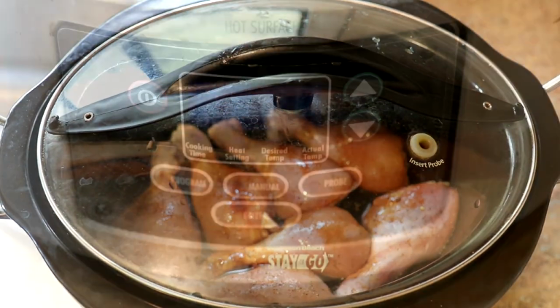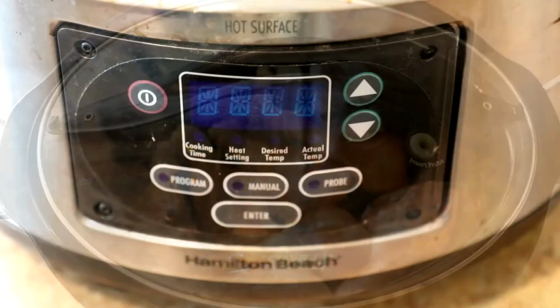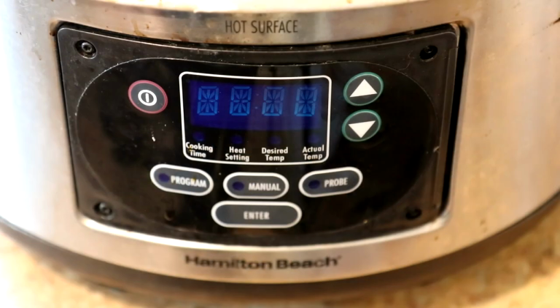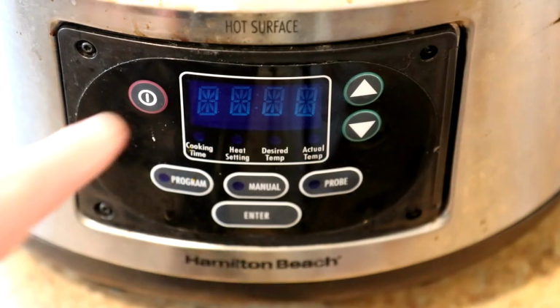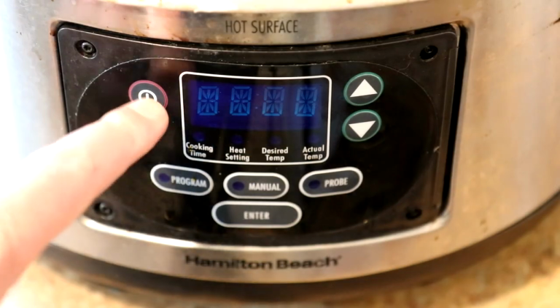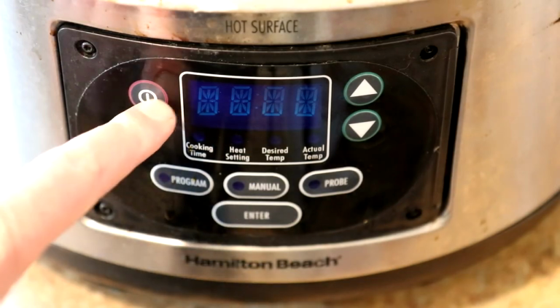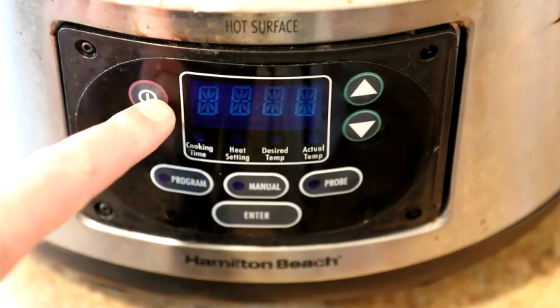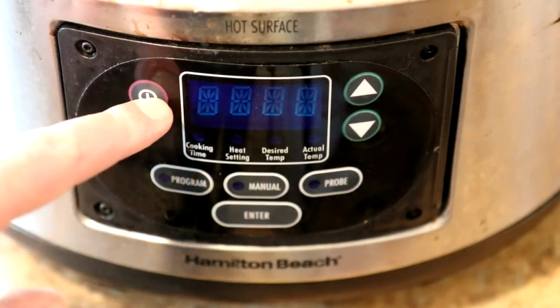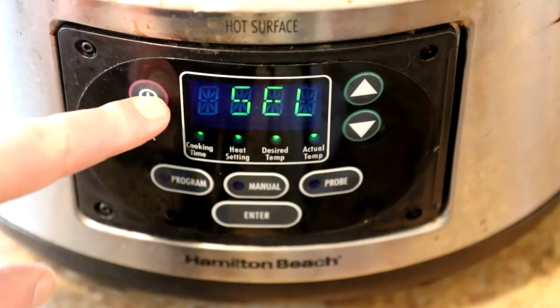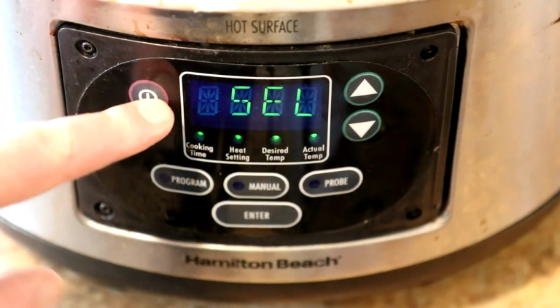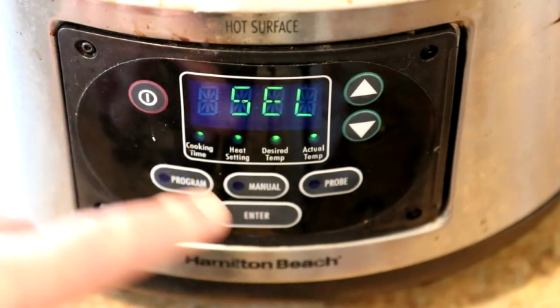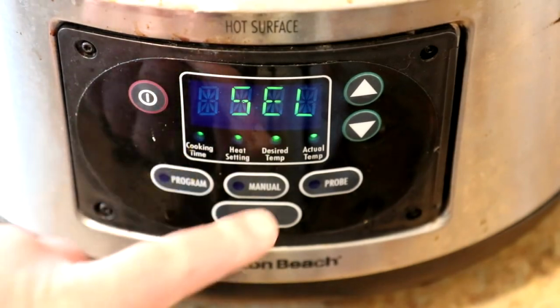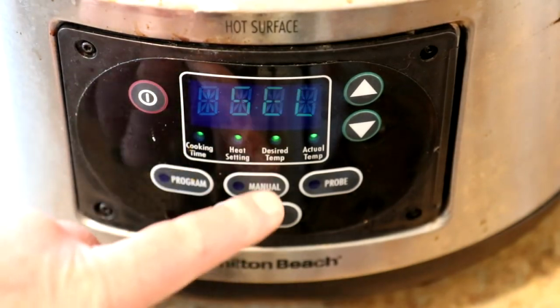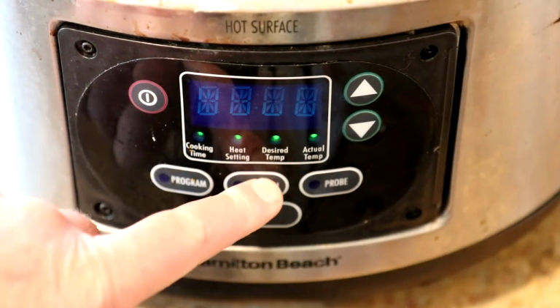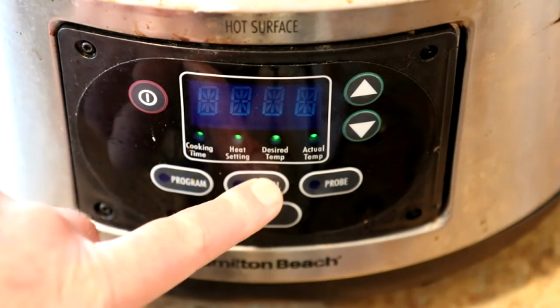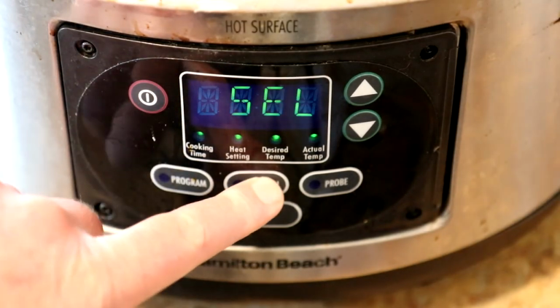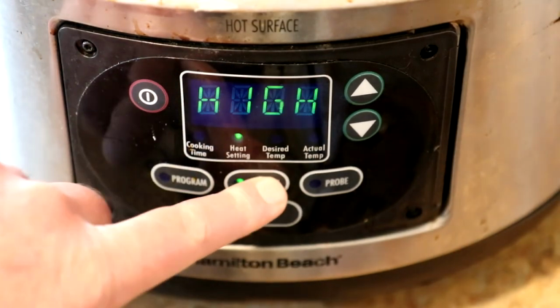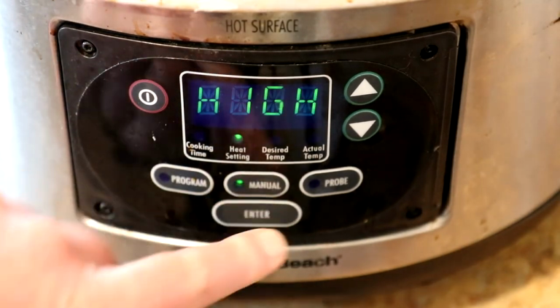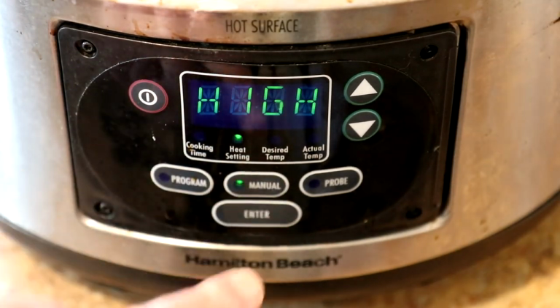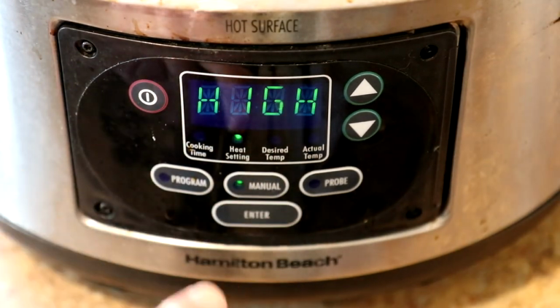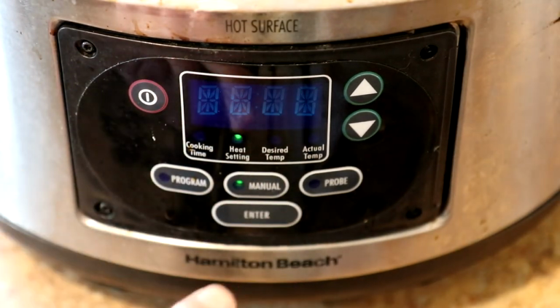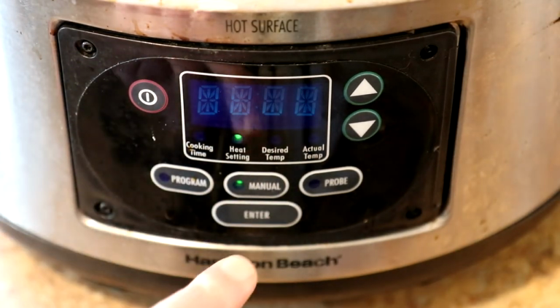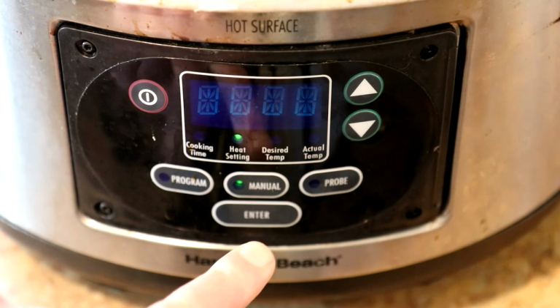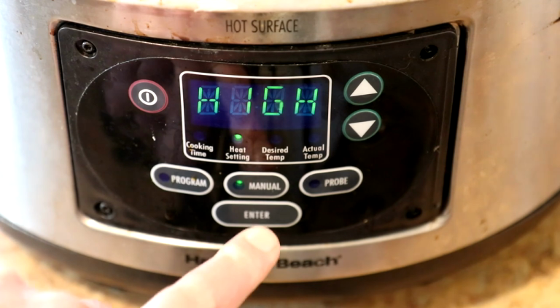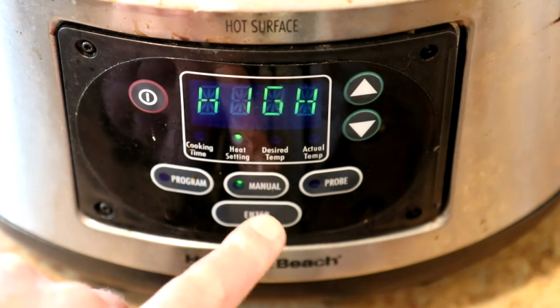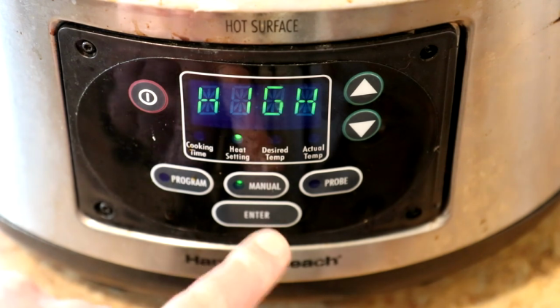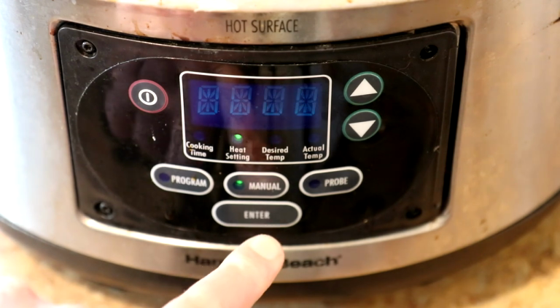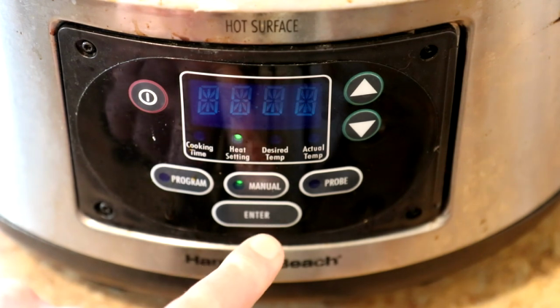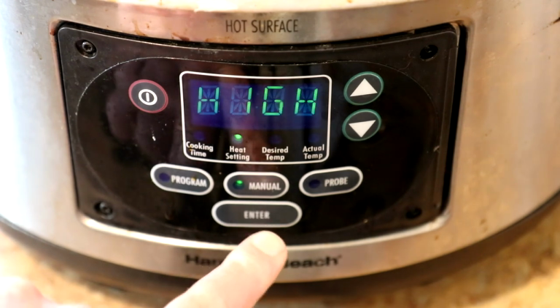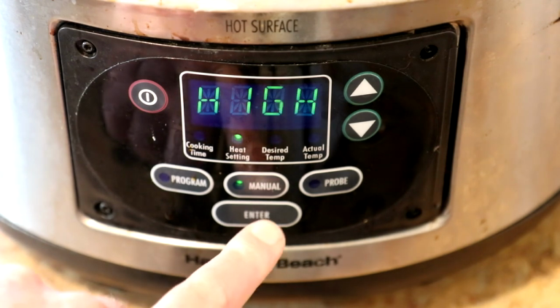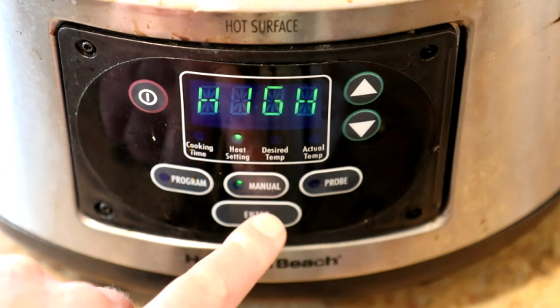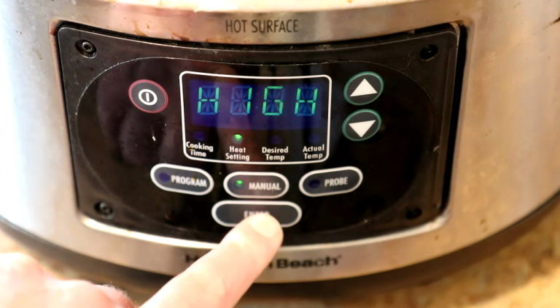I'm going to cook this on high. If you cook it on low, it'll probably take about twice as long.